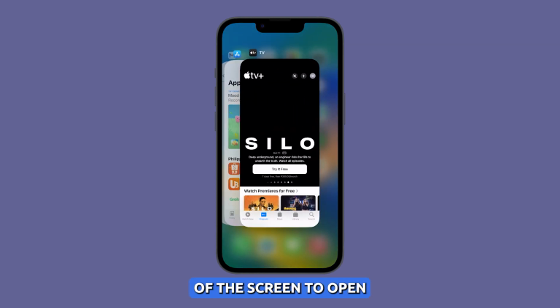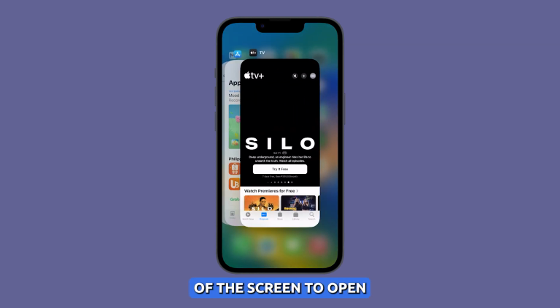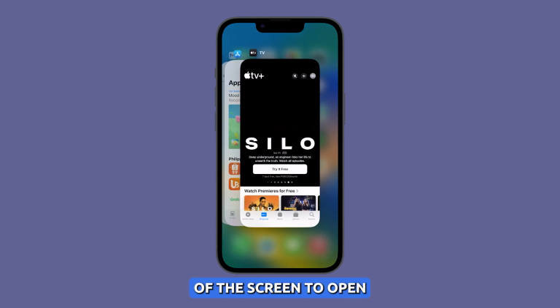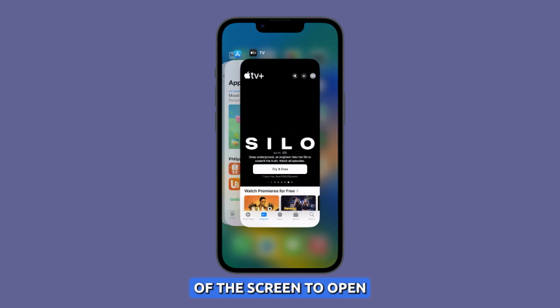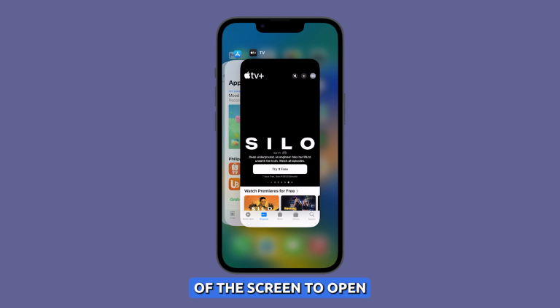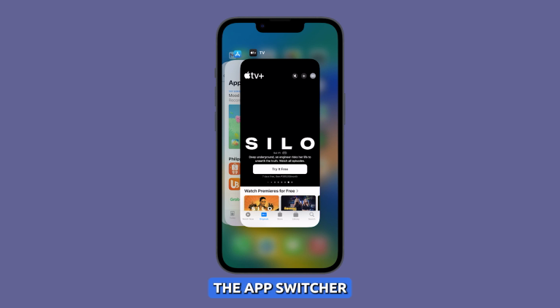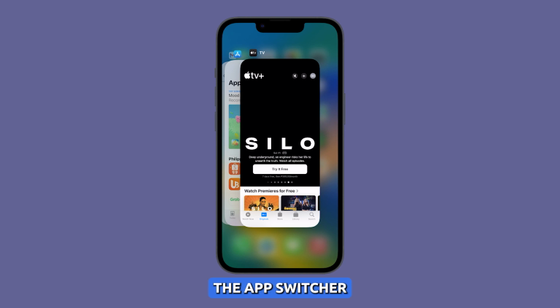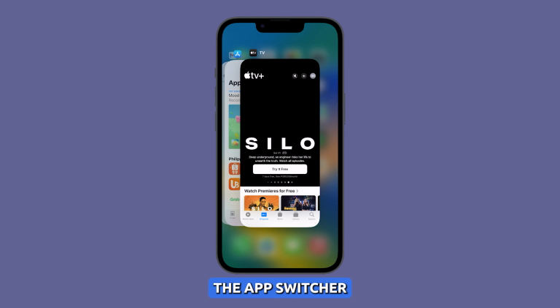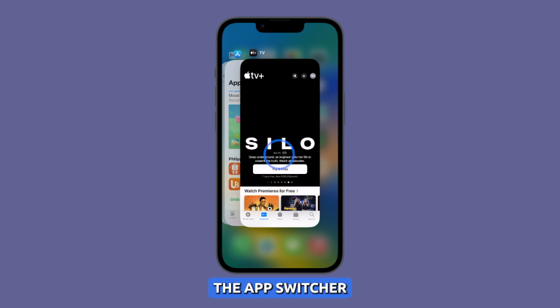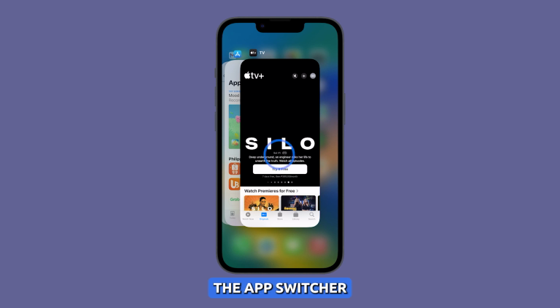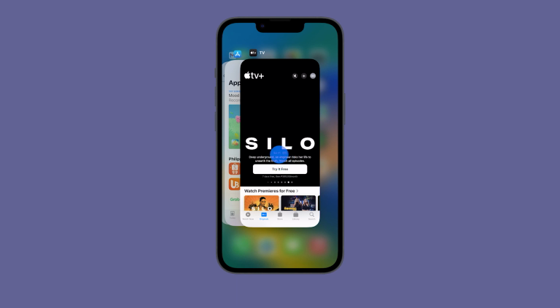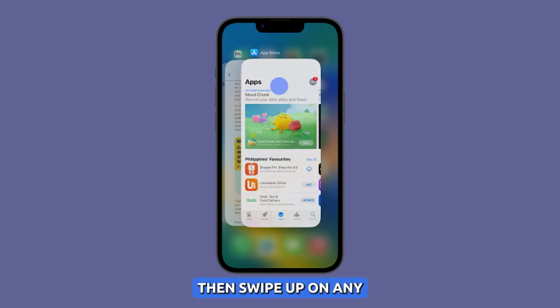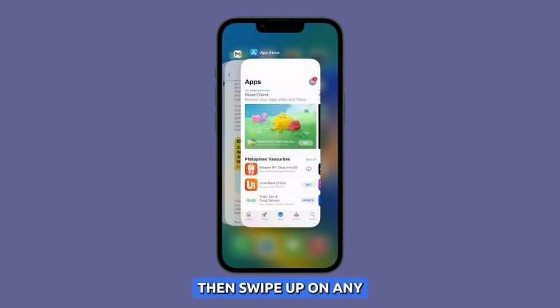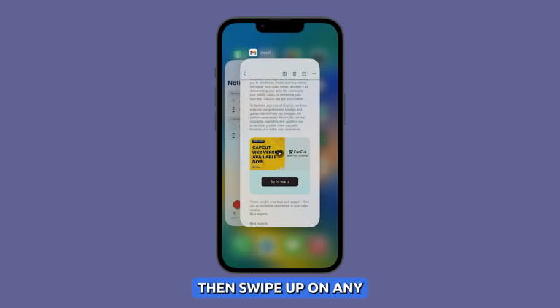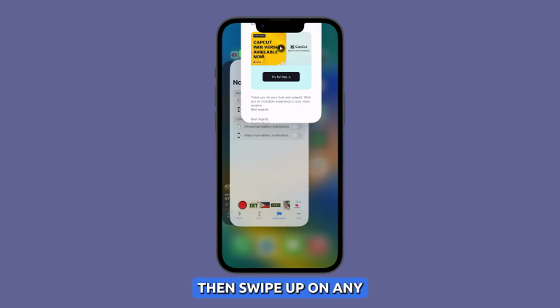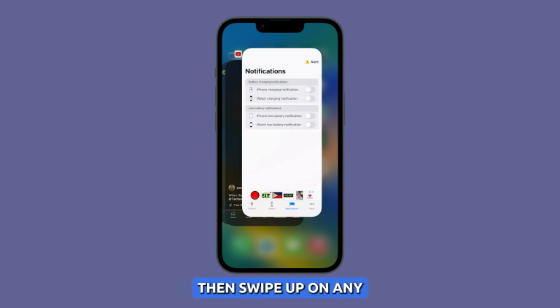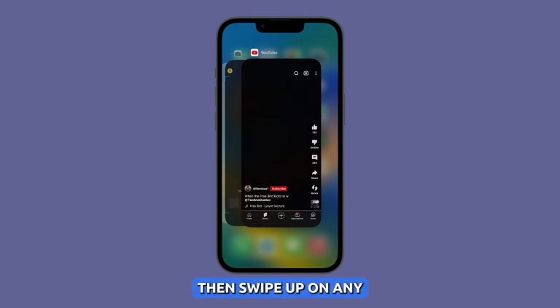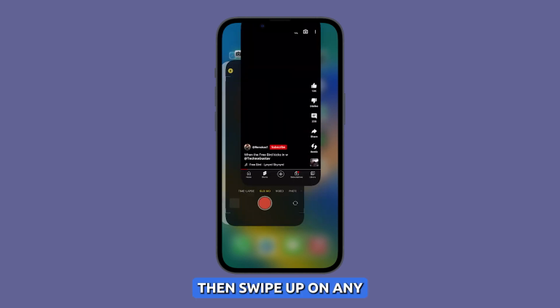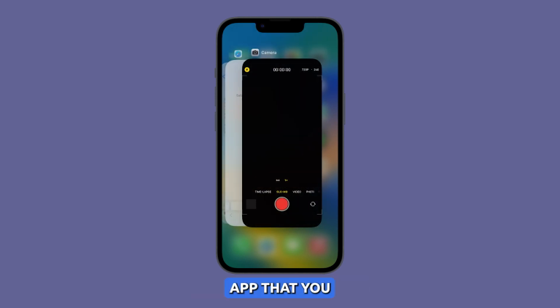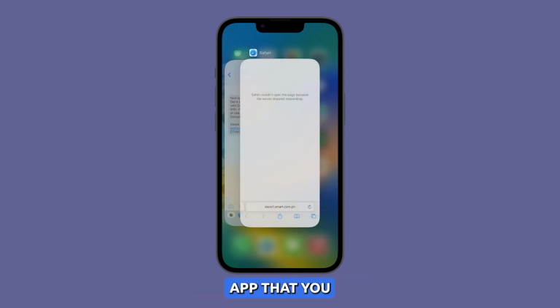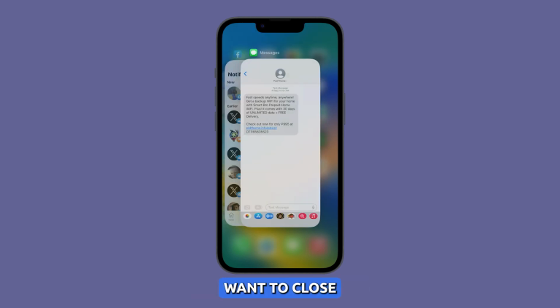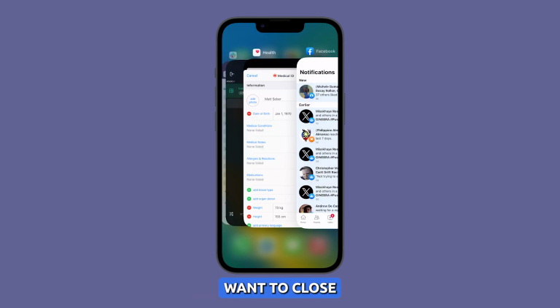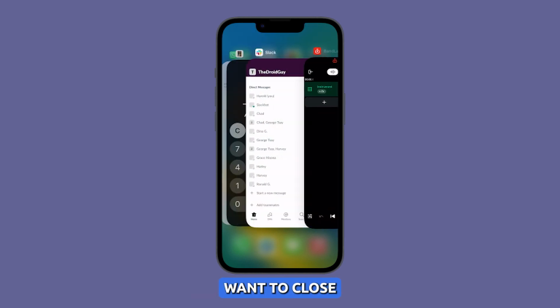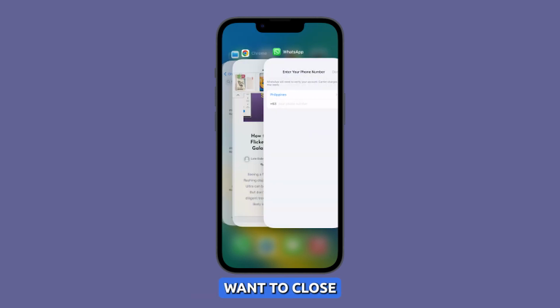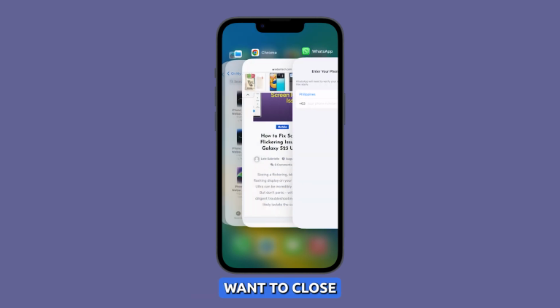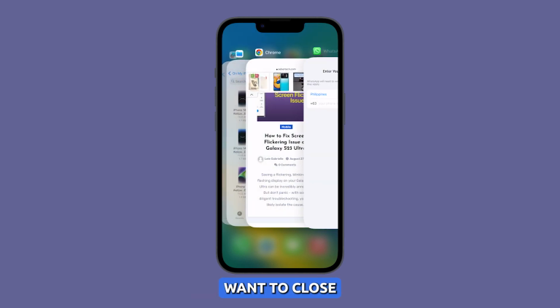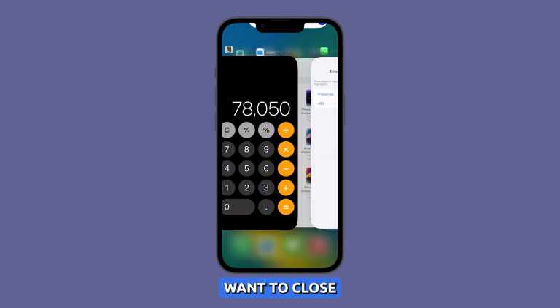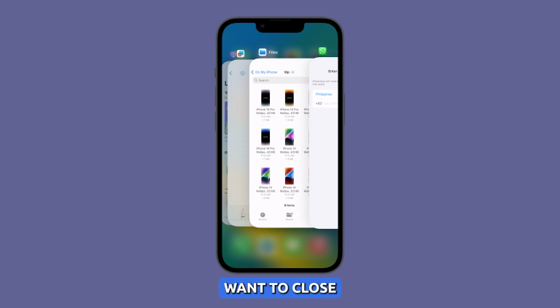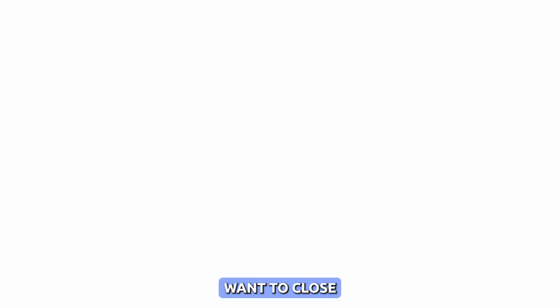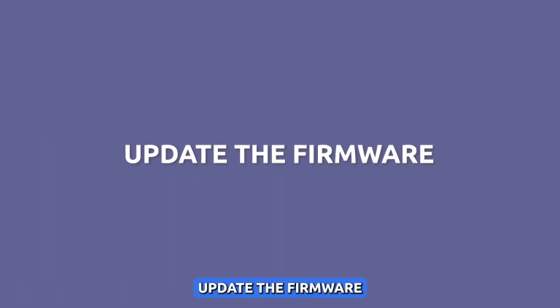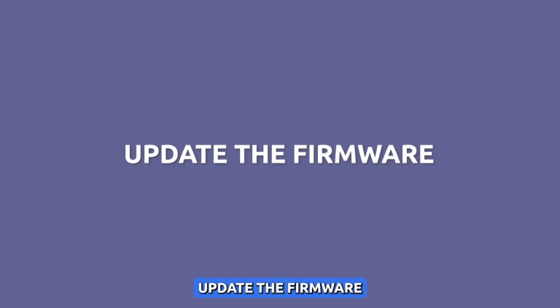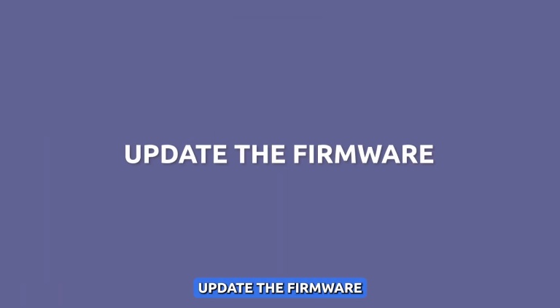To close unused apps, swipe up from the bottom of the screen to open the app switcher, then swipe up on any app that you want to close.